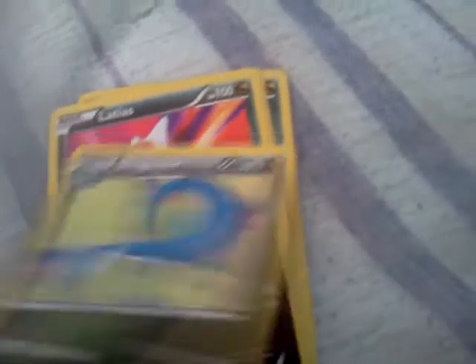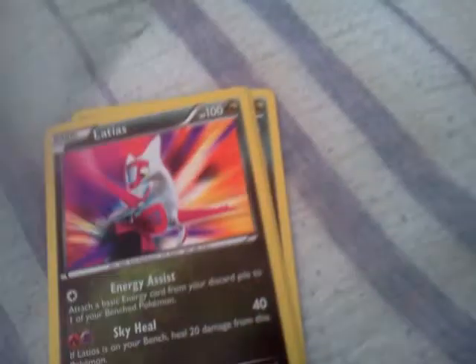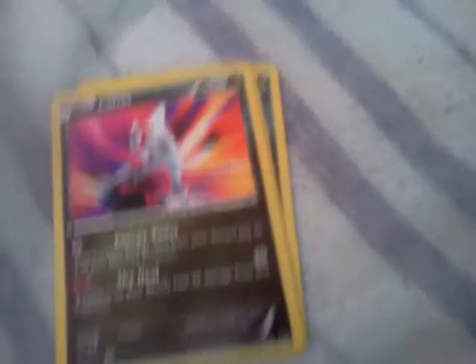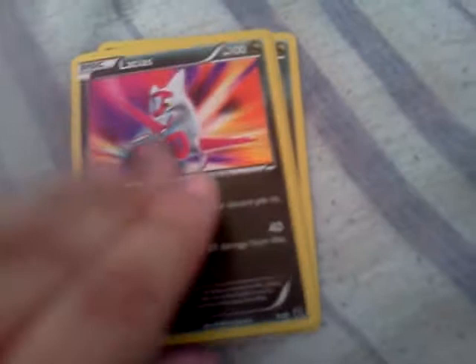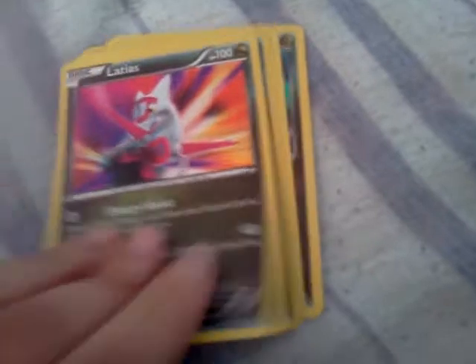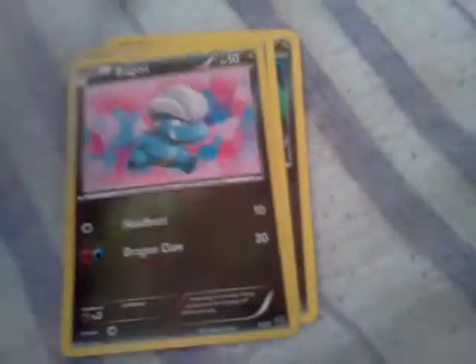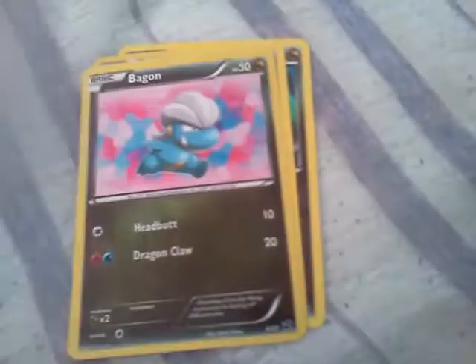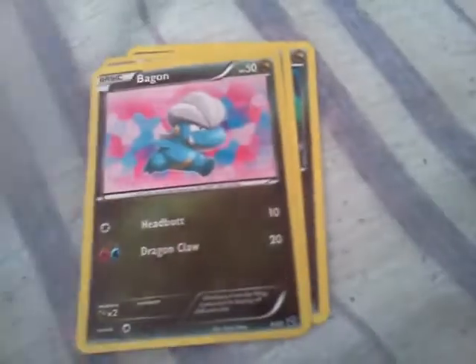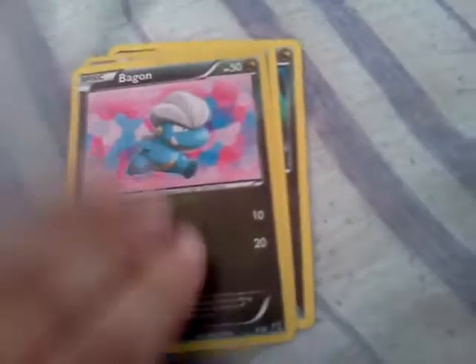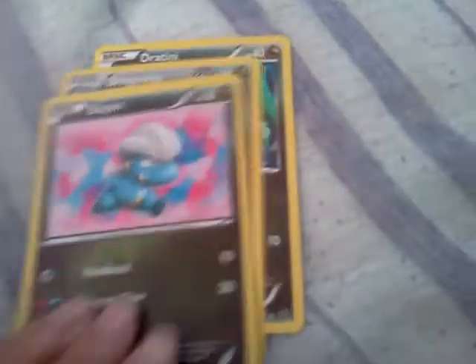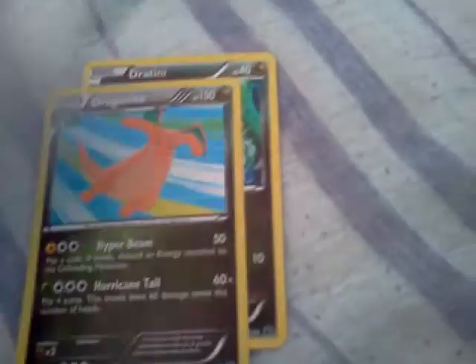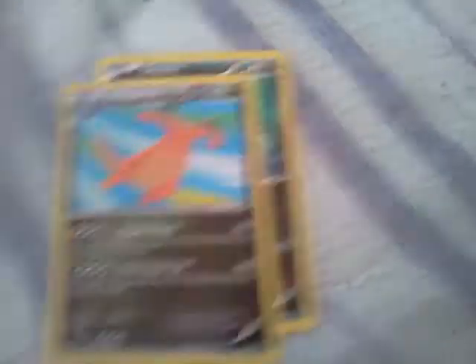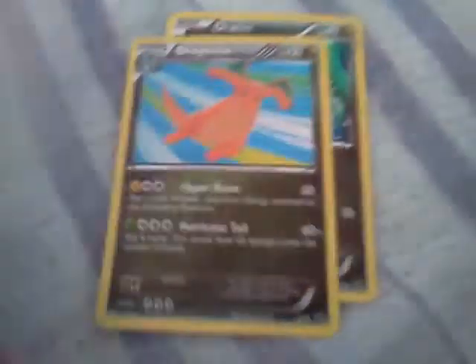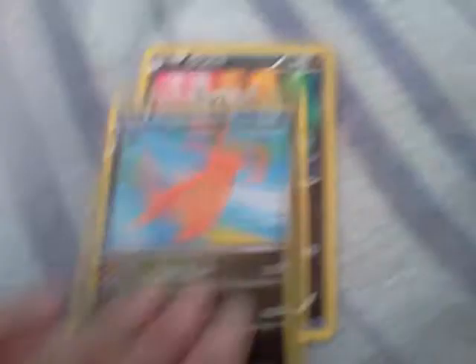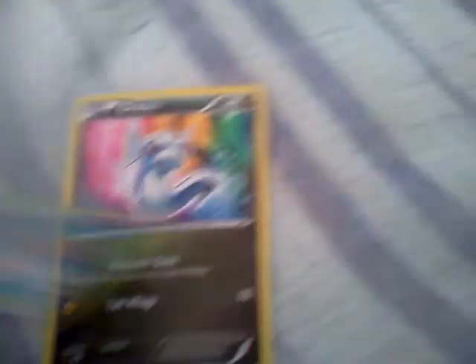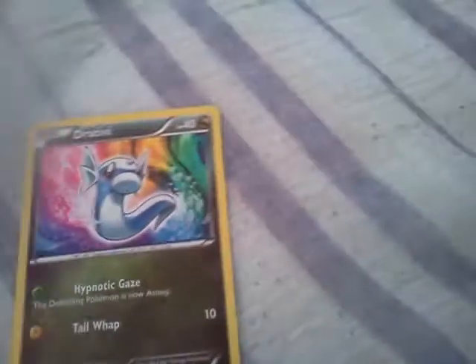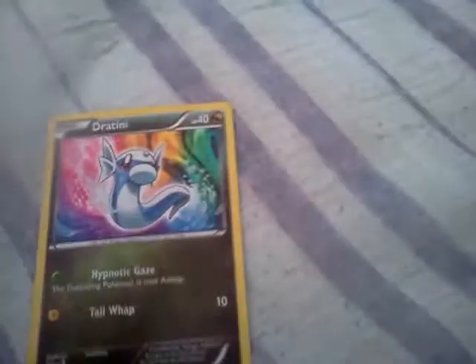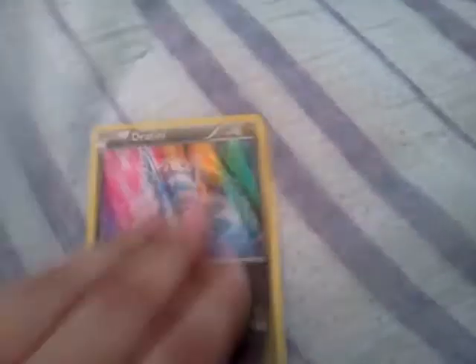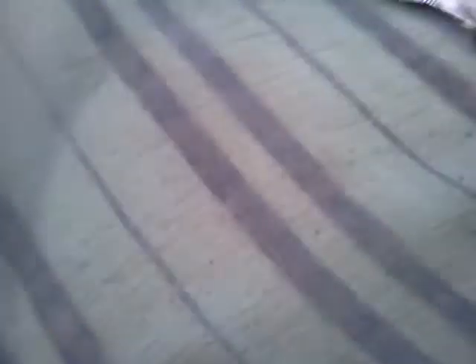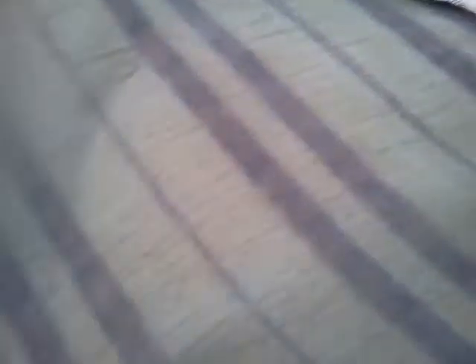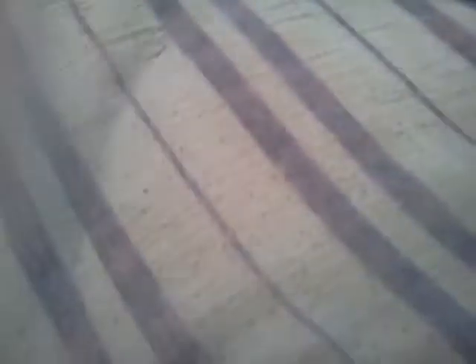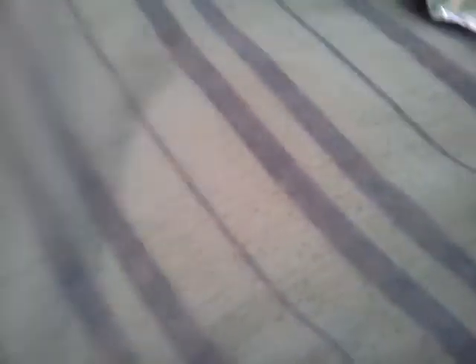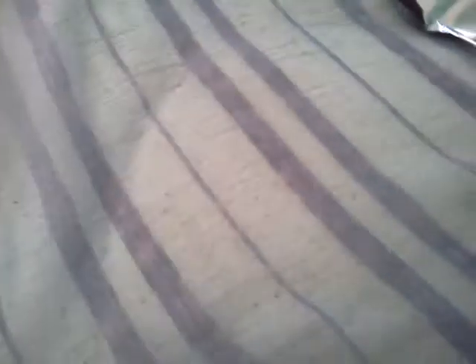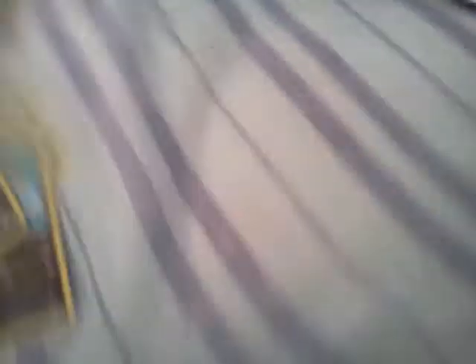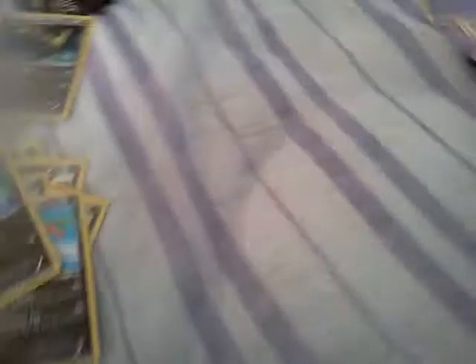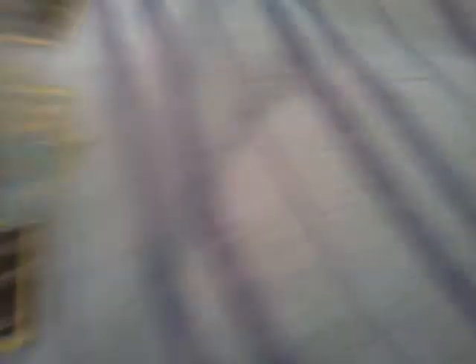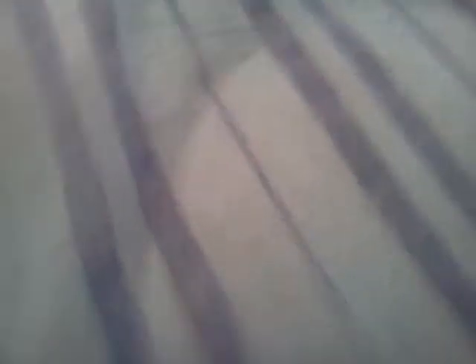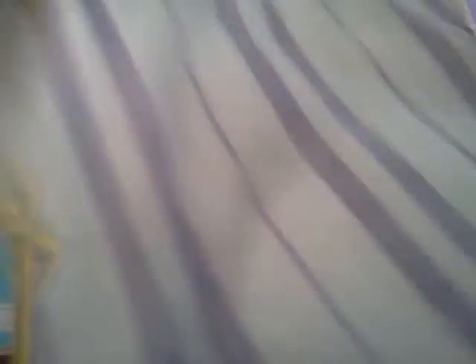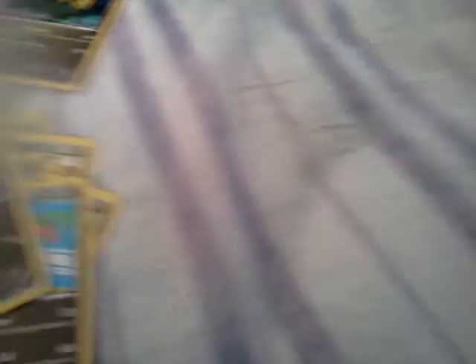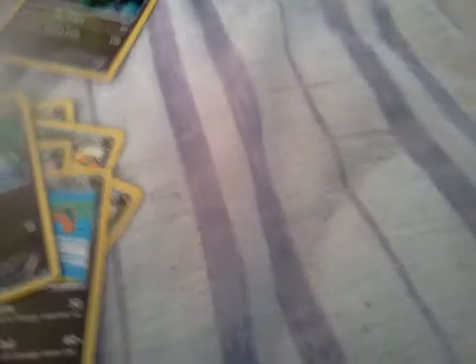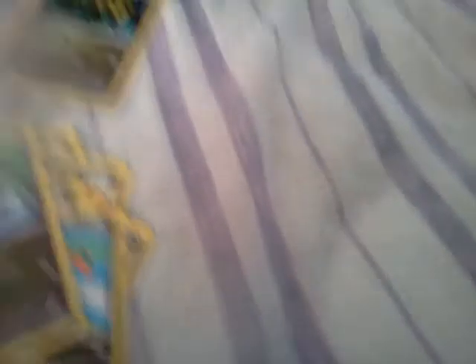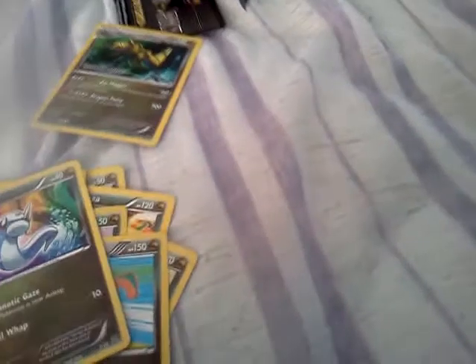Trainer. Idea. They are Dragonite K. Have all those cards.